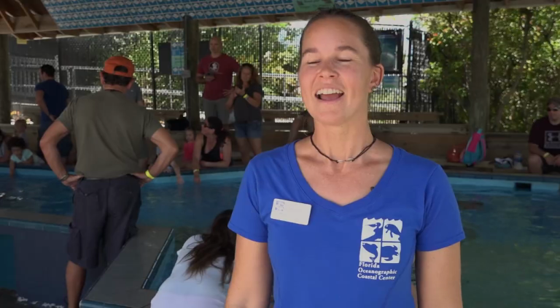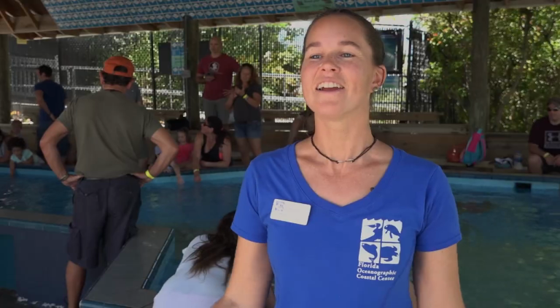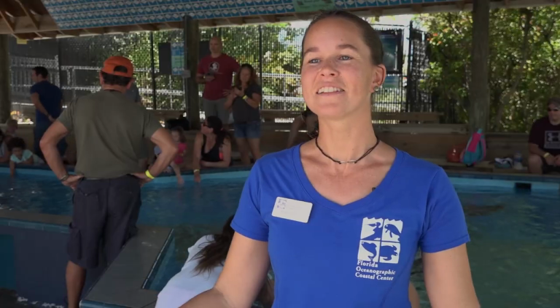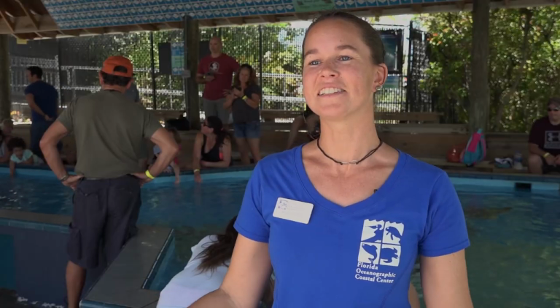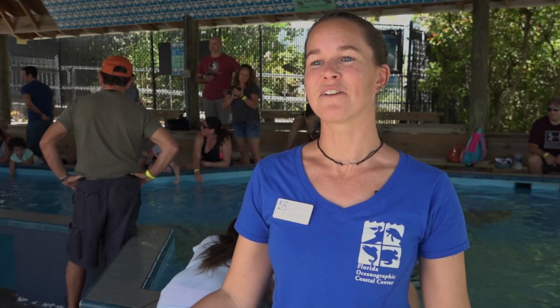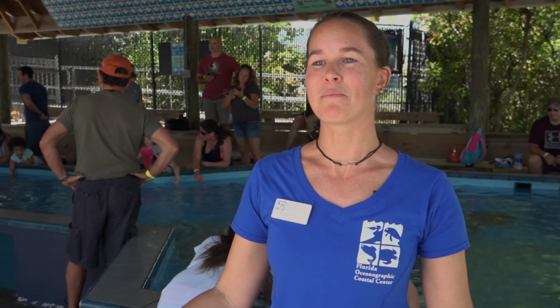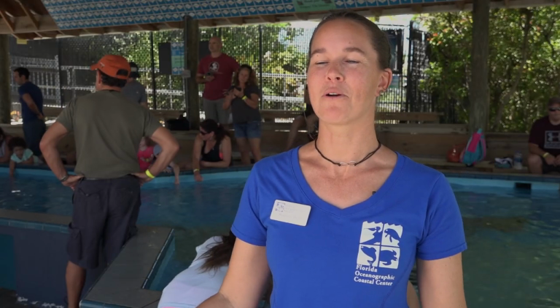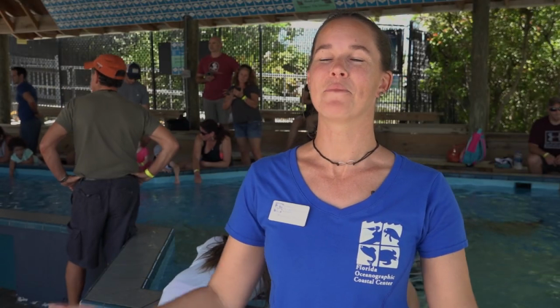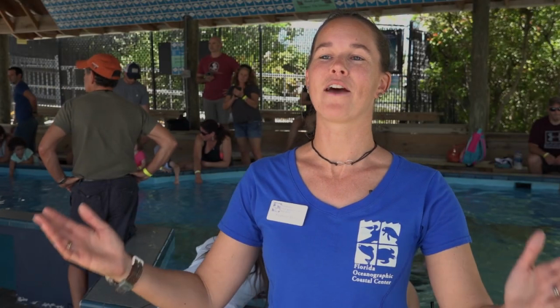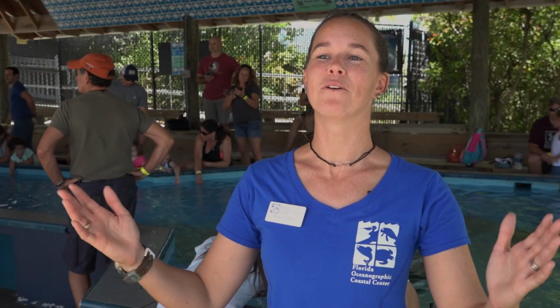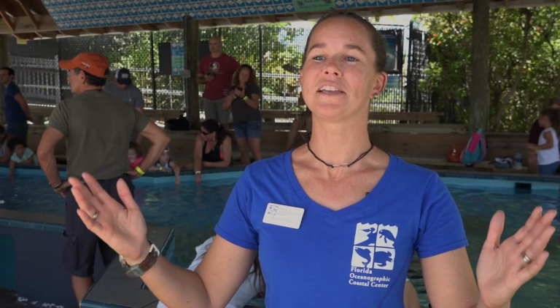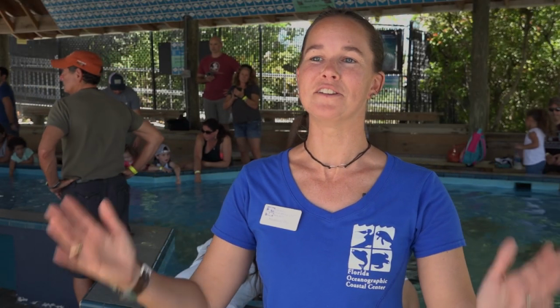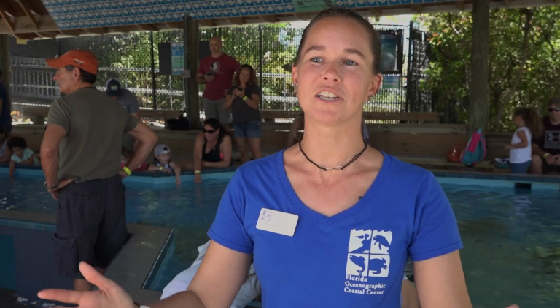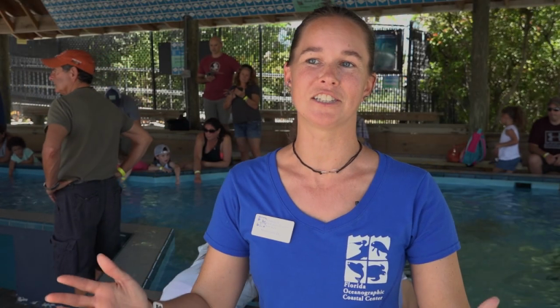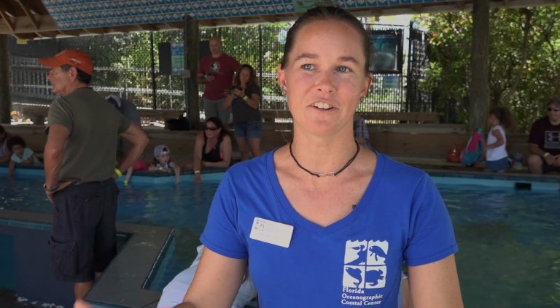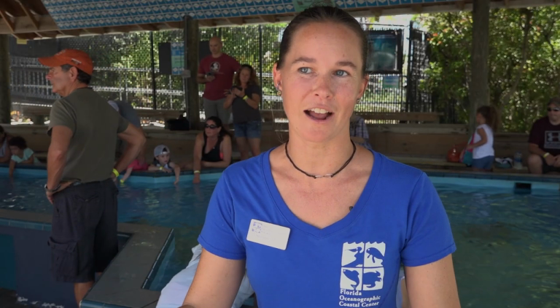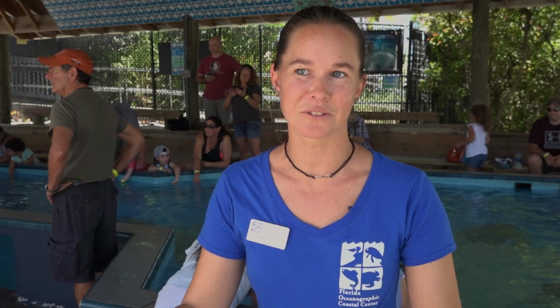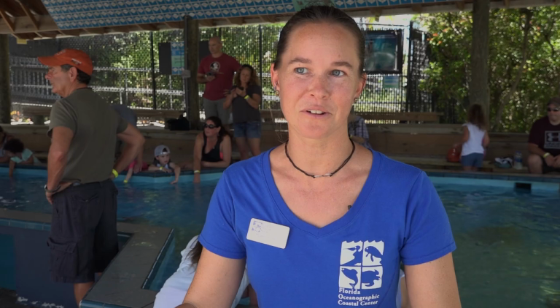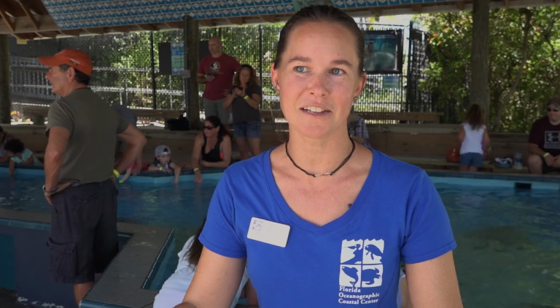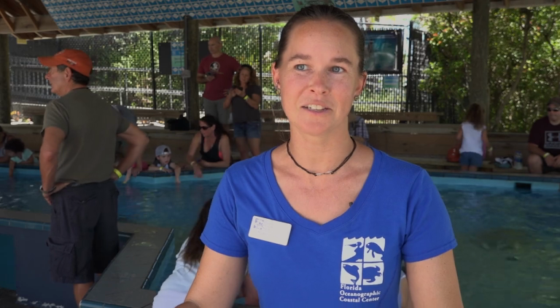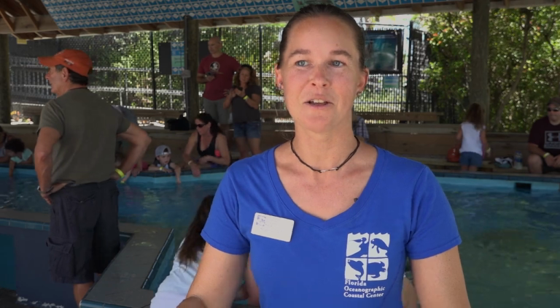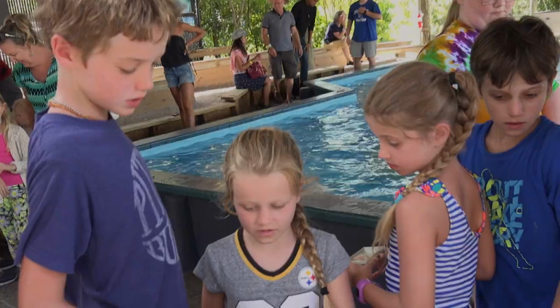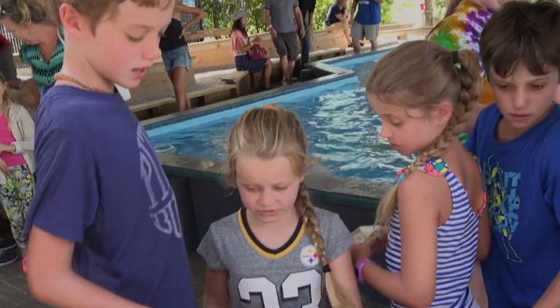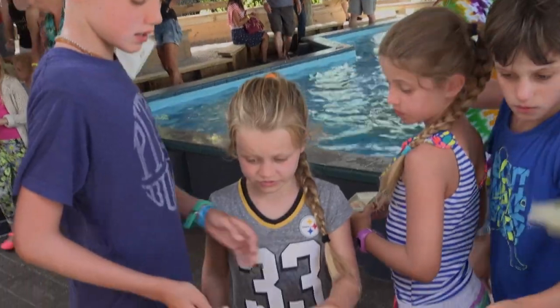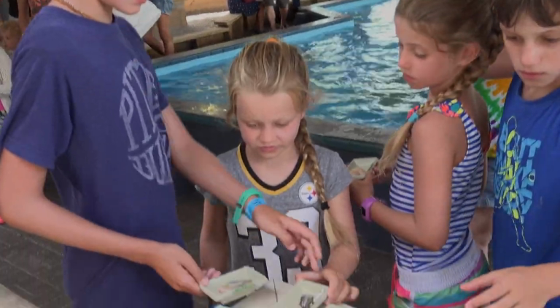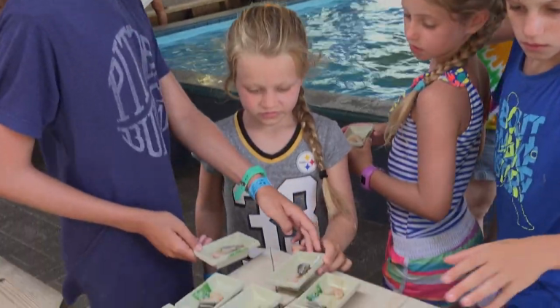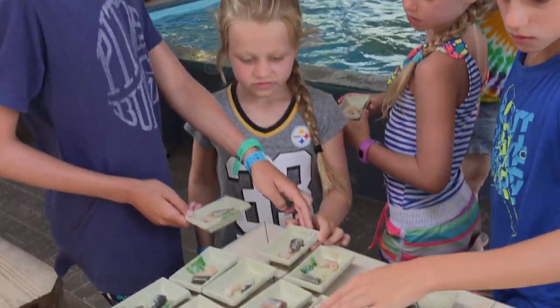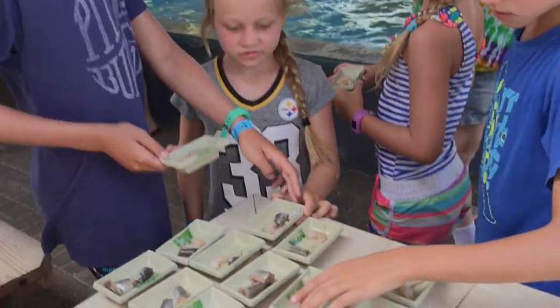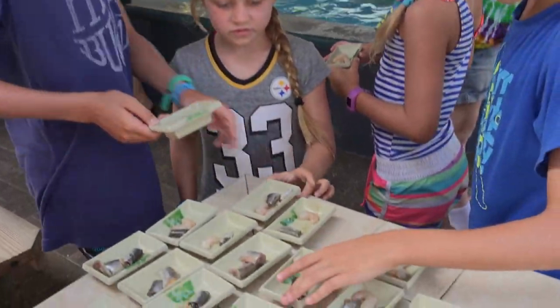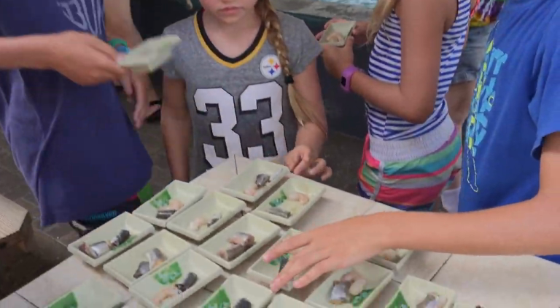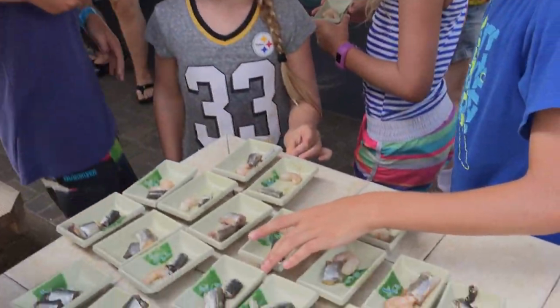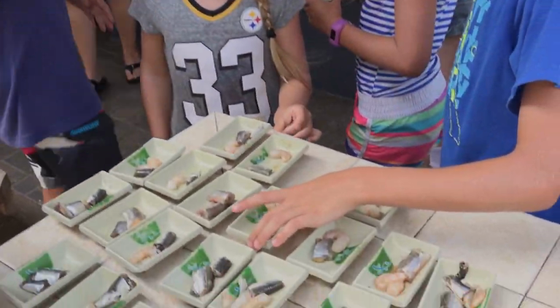Here at the stingray program, not only can you touch and interact with the rays, but you become the animal trainer and feed them.